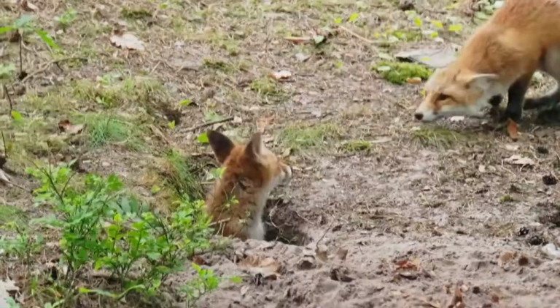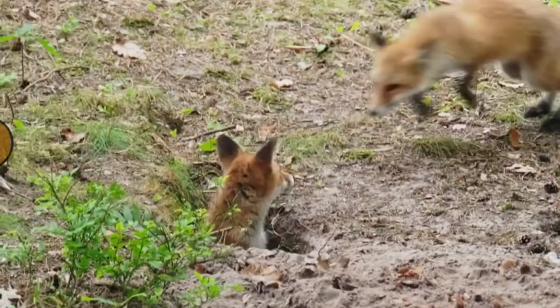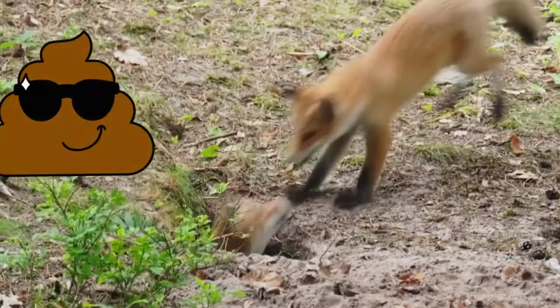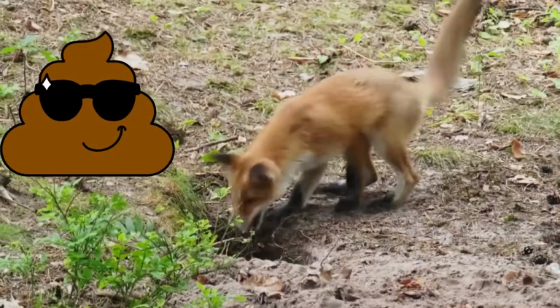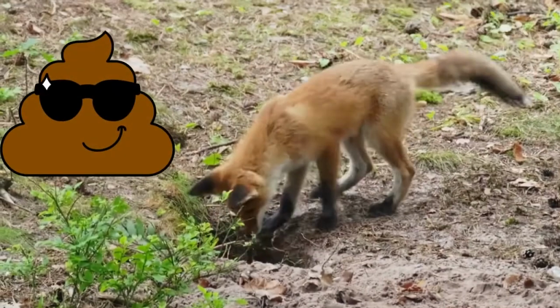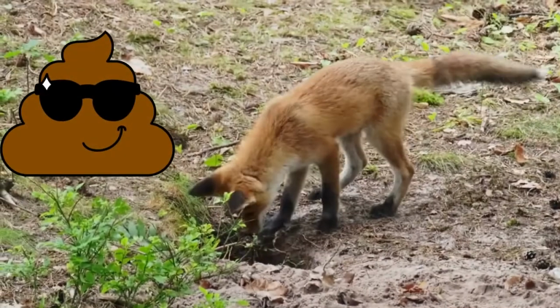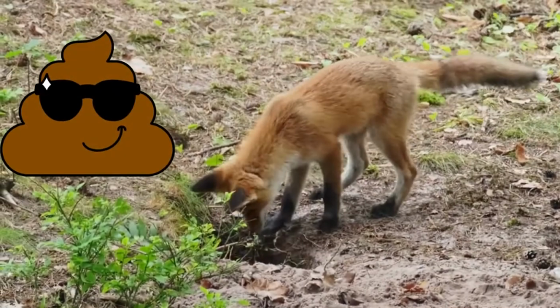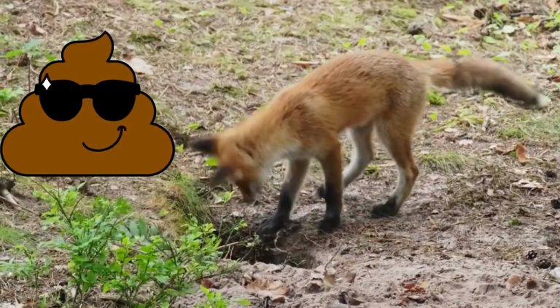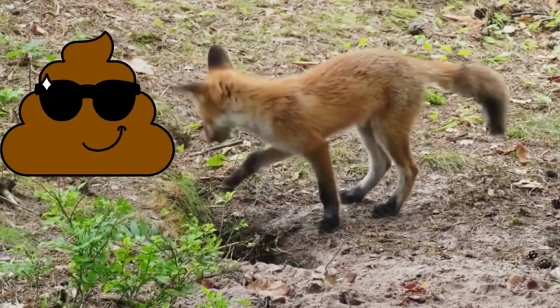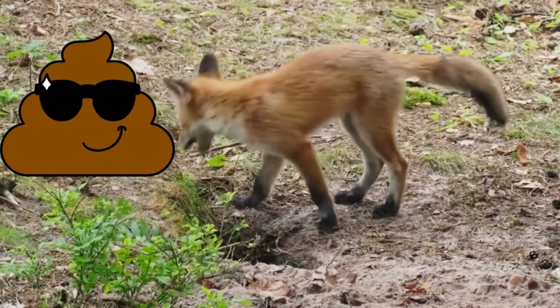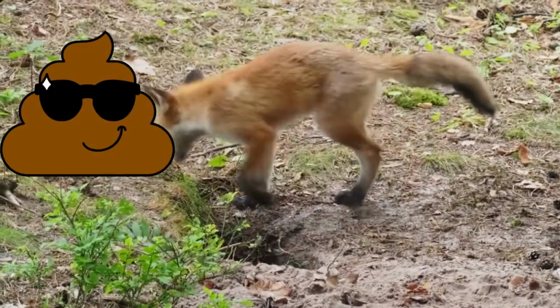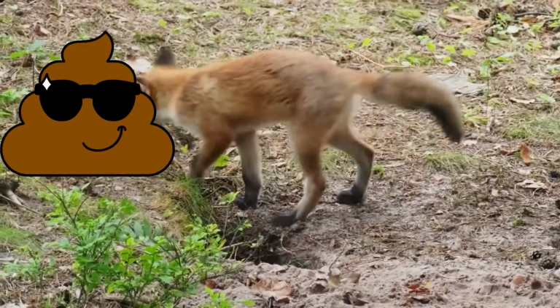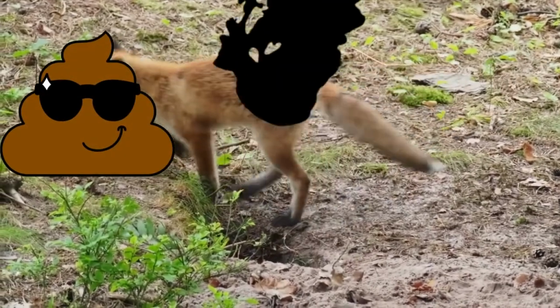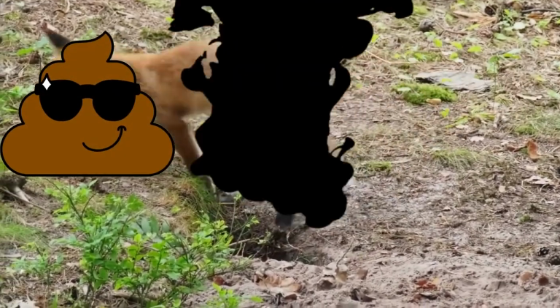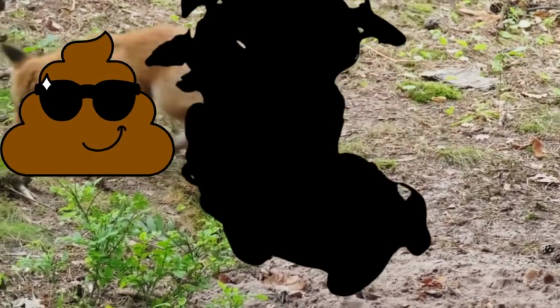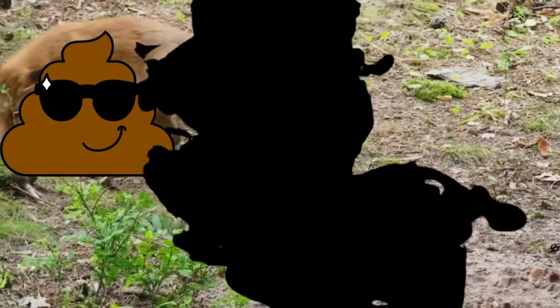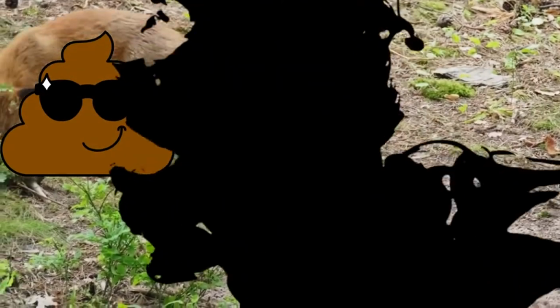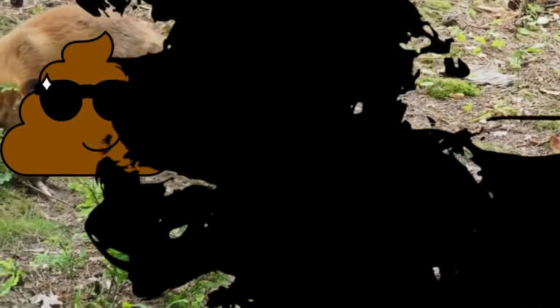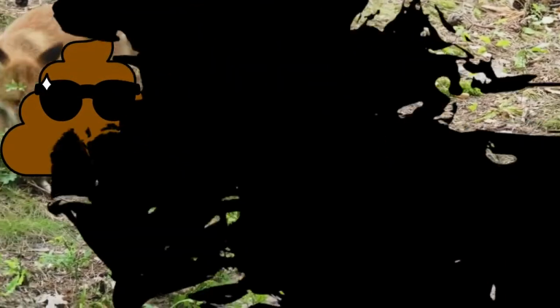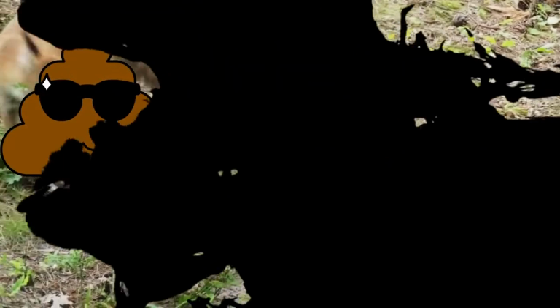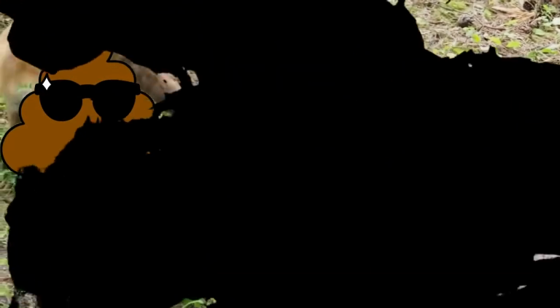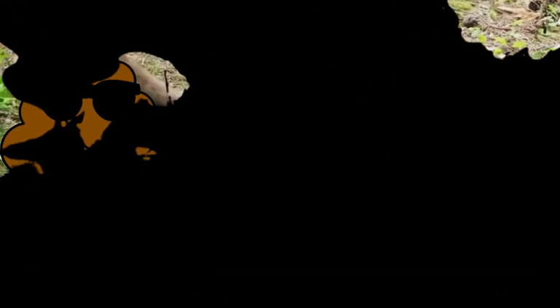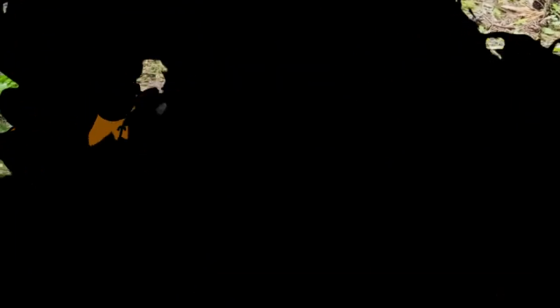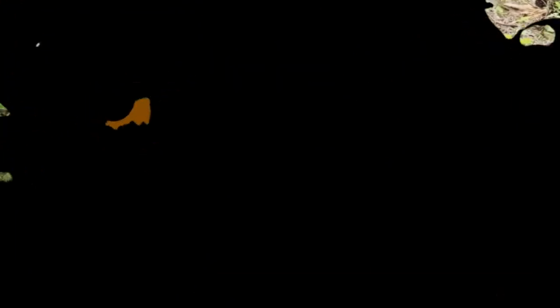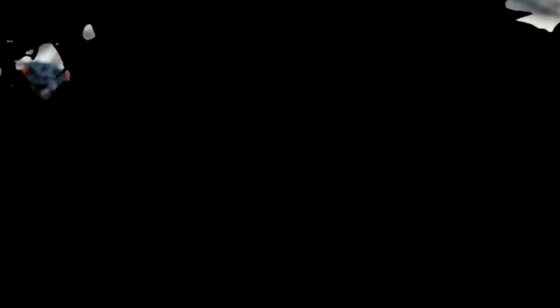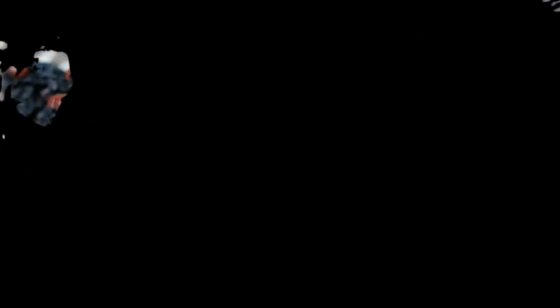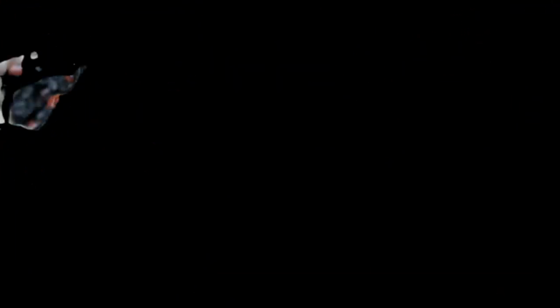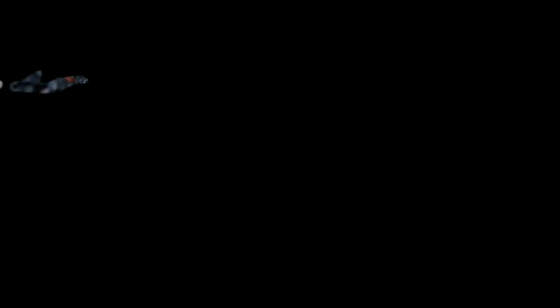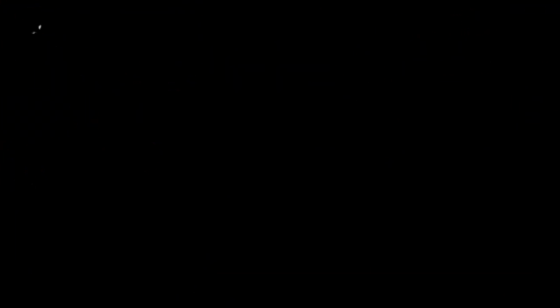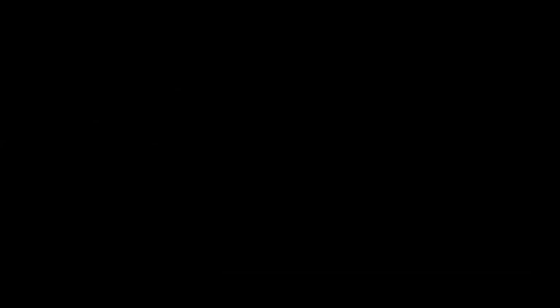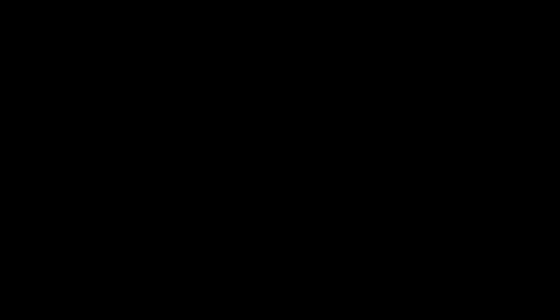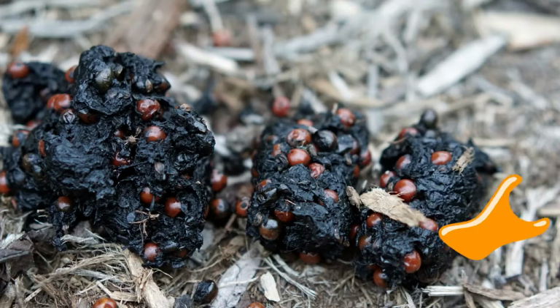Alright, ready to play? Let's go. Number one.